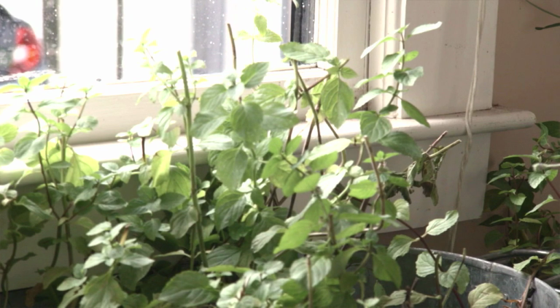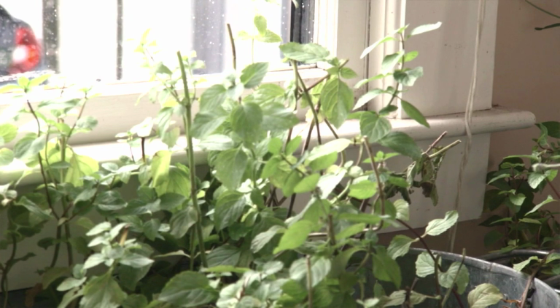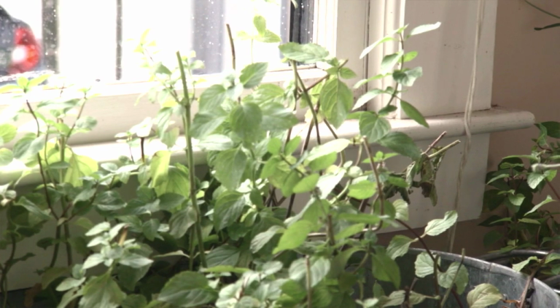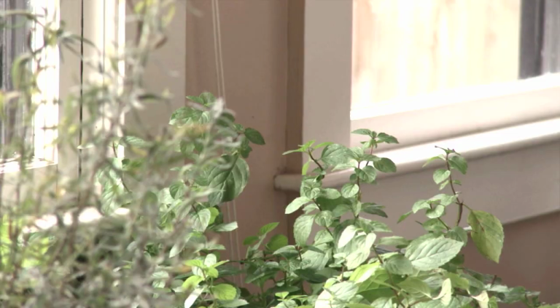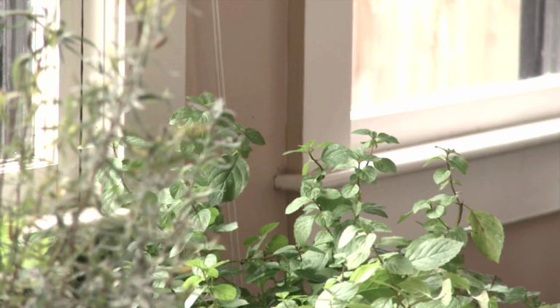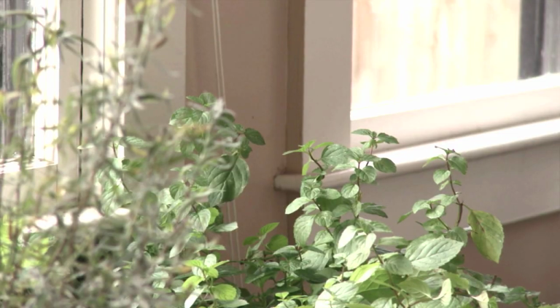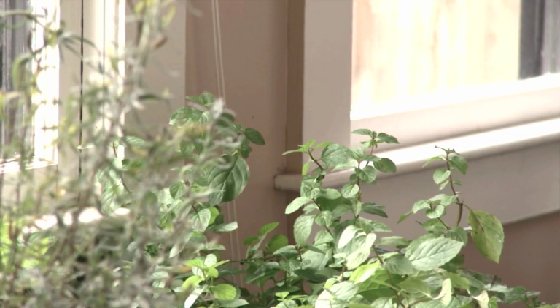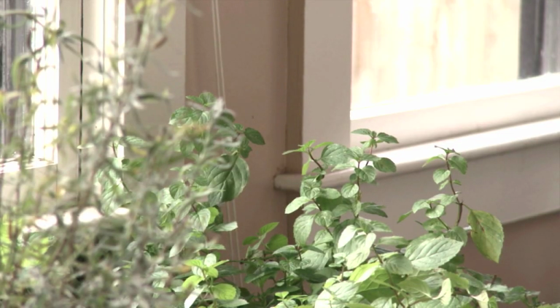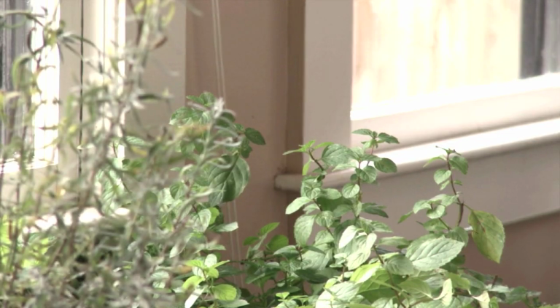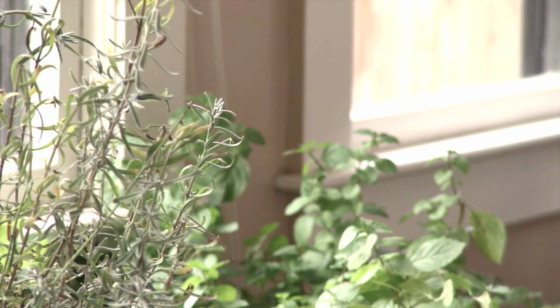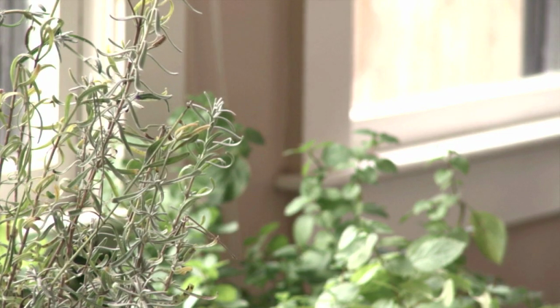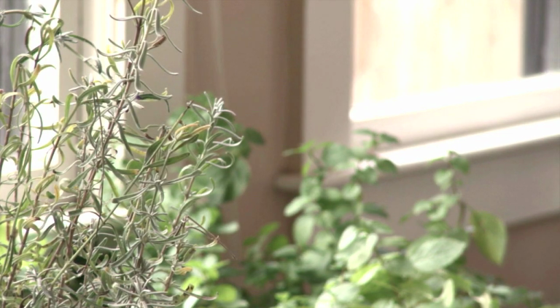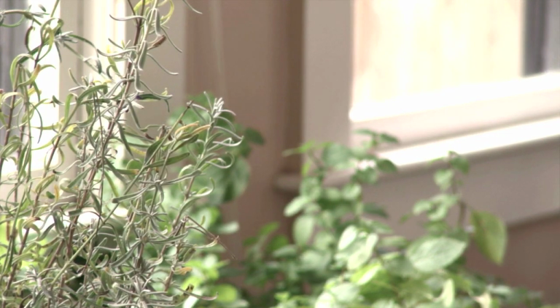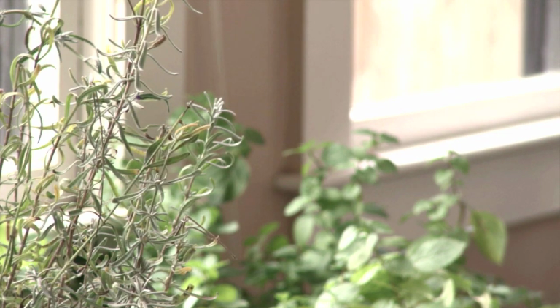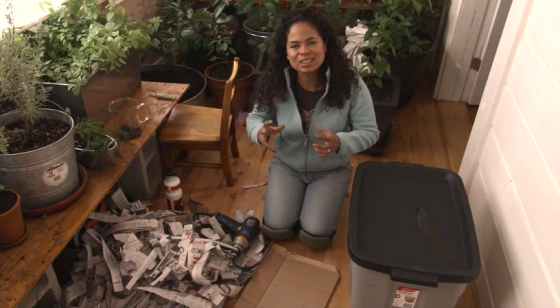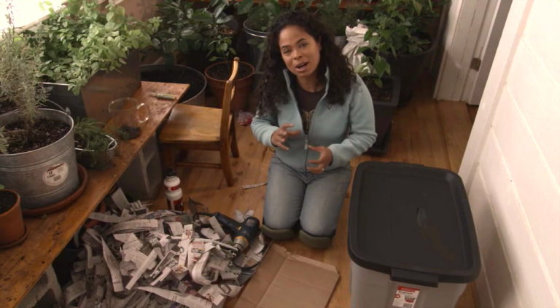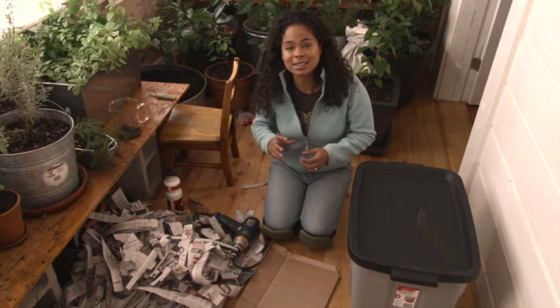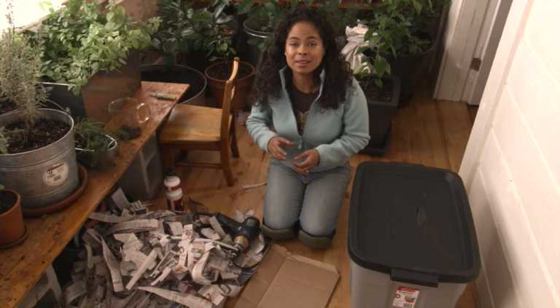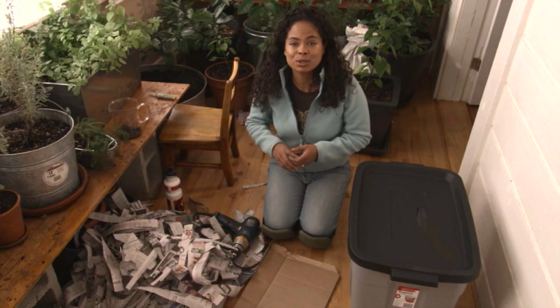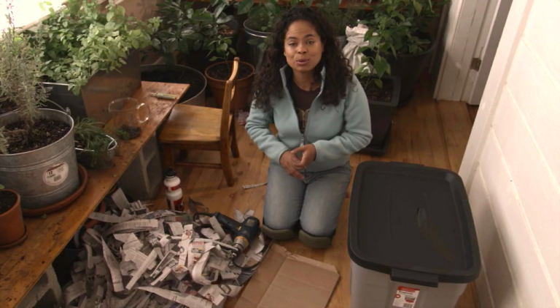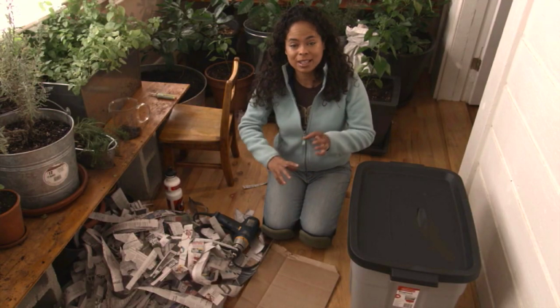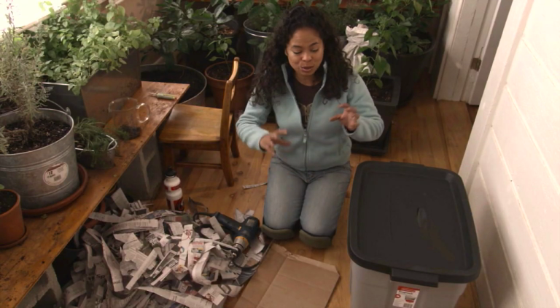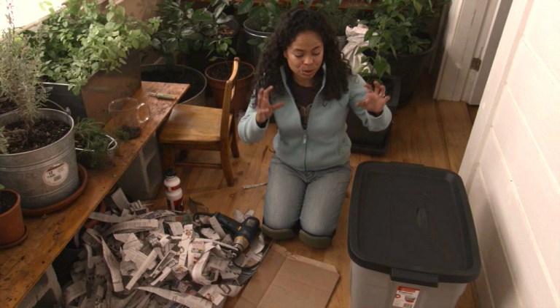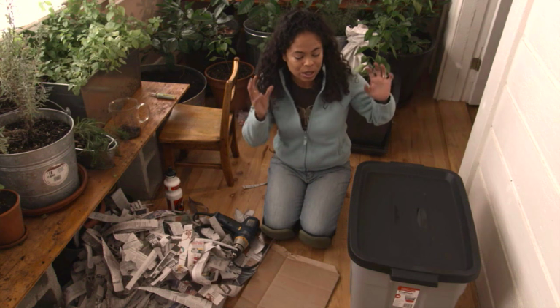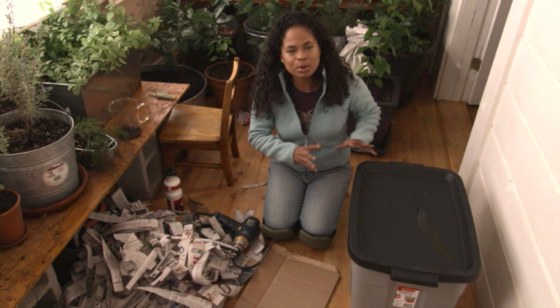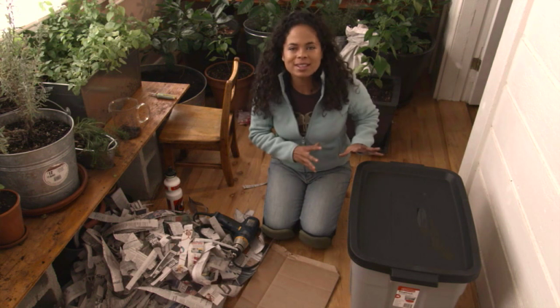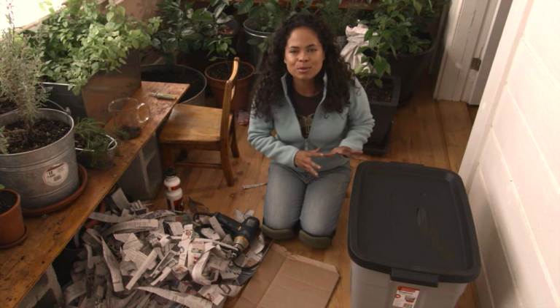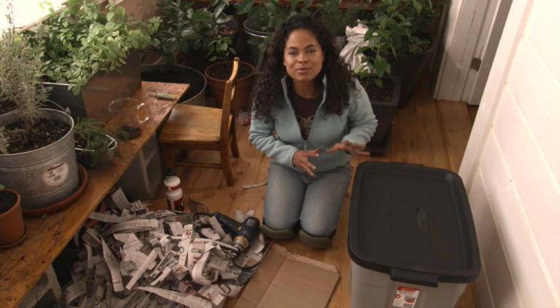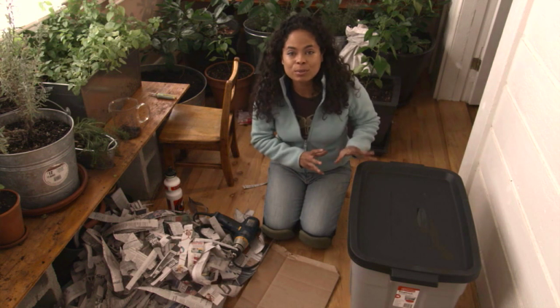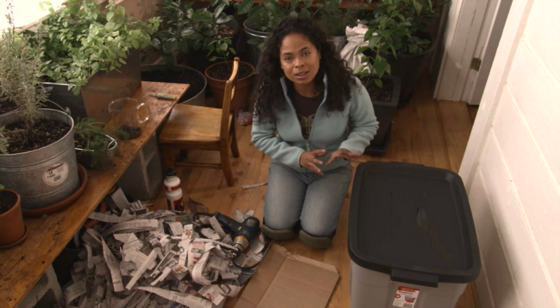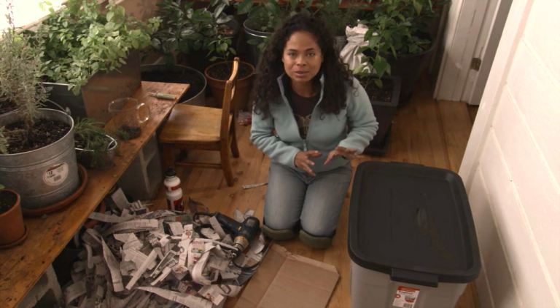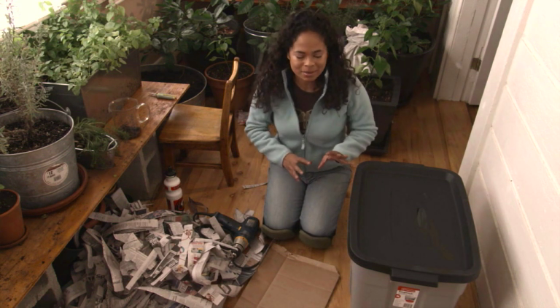My sun porch is really starting to take shape, and the next project I have to do is to put together my vermiculture bin.